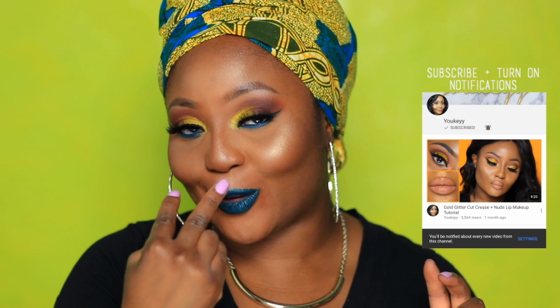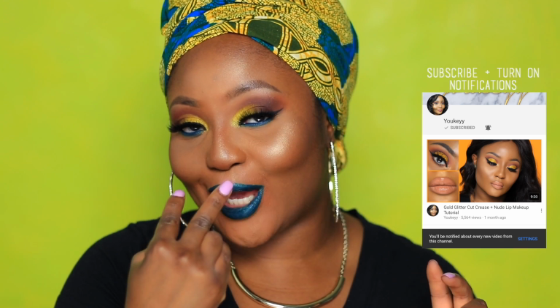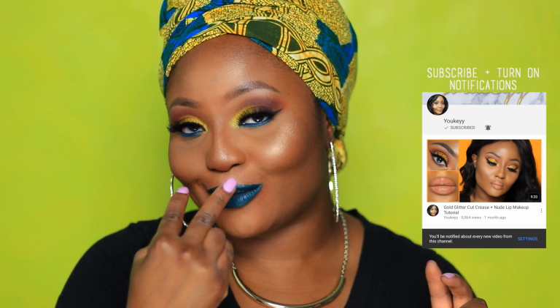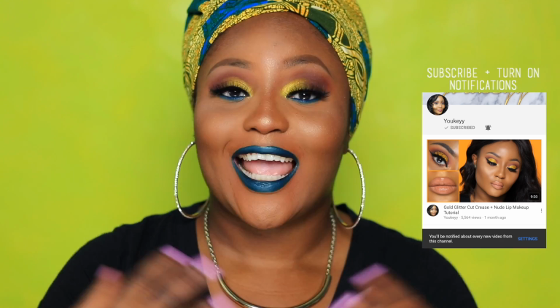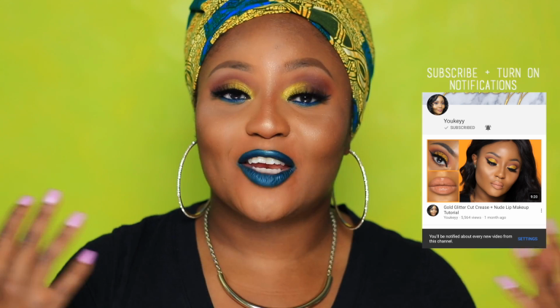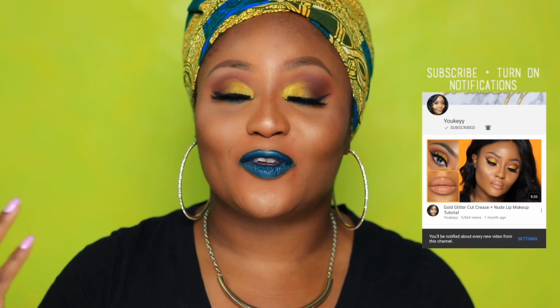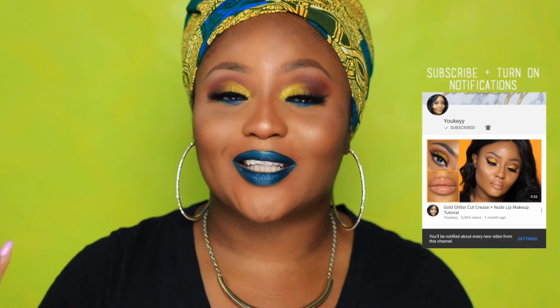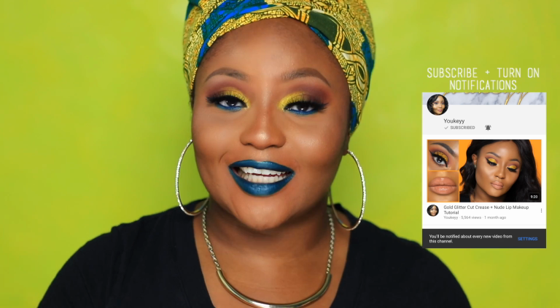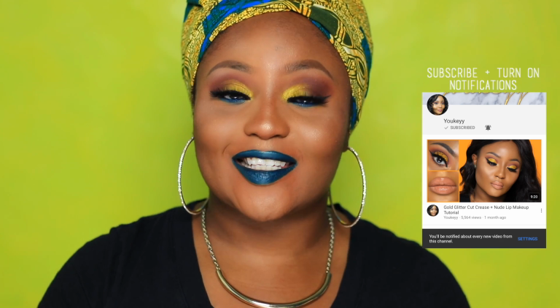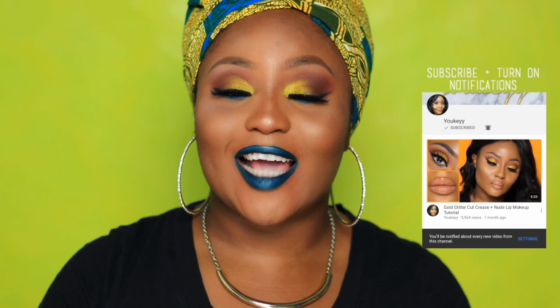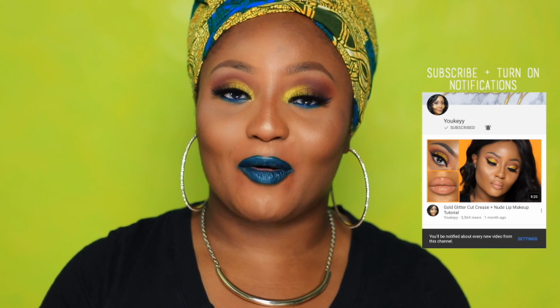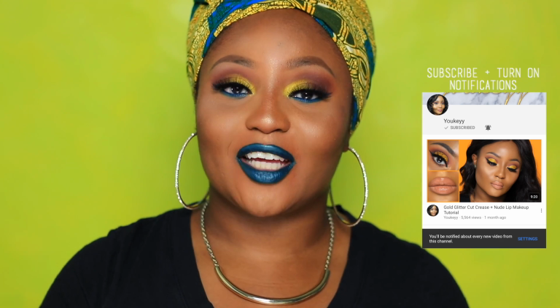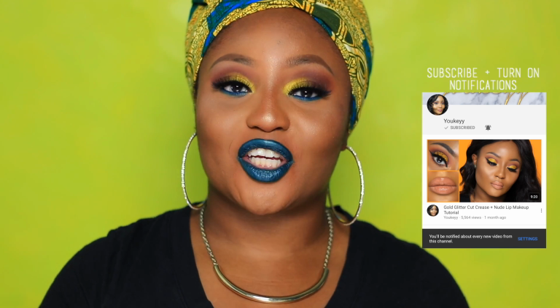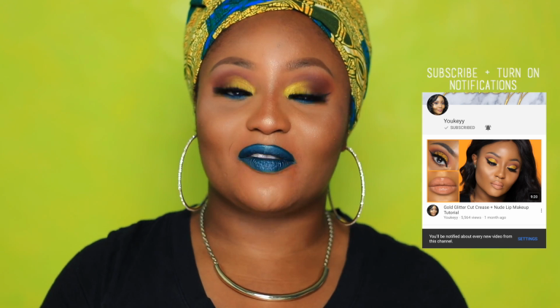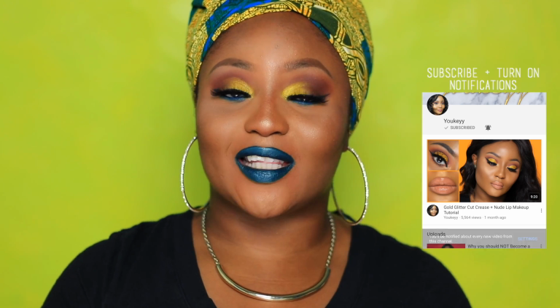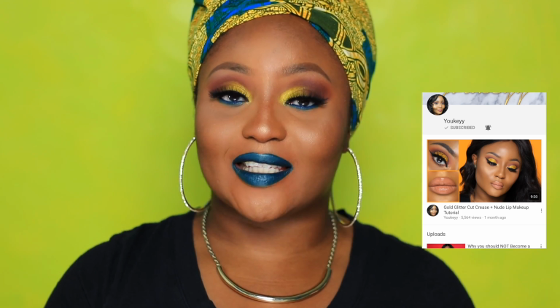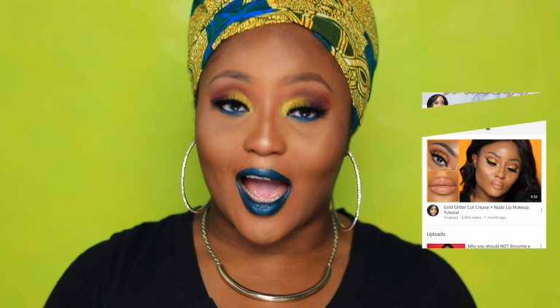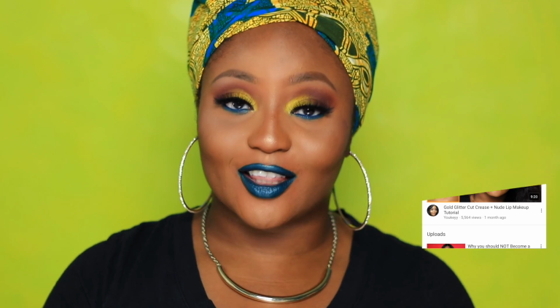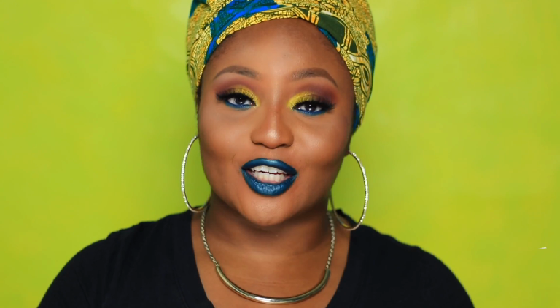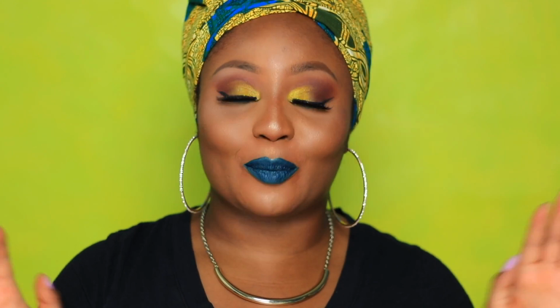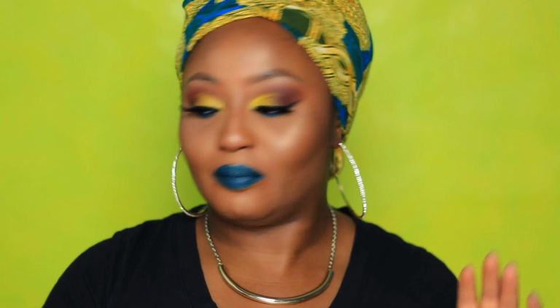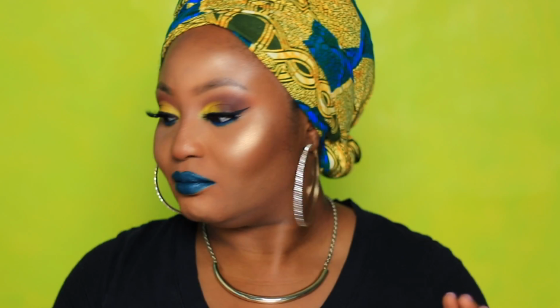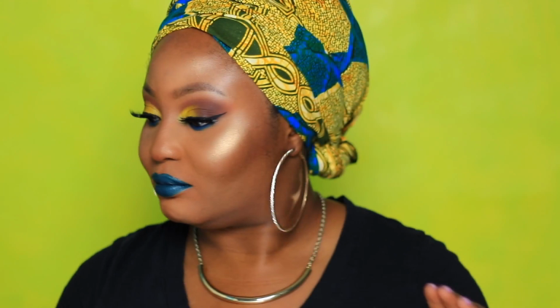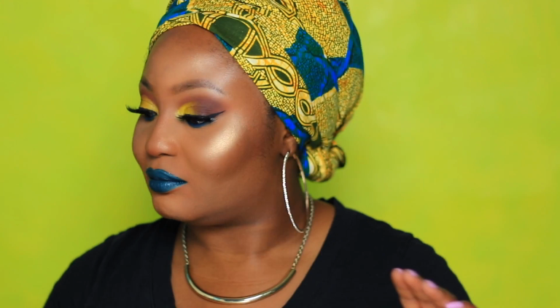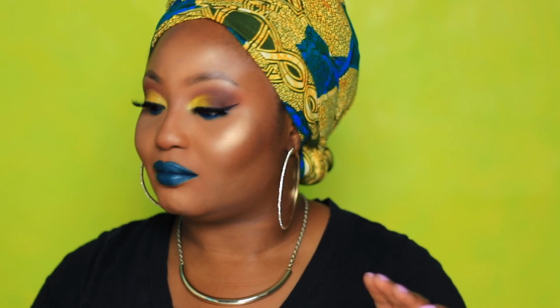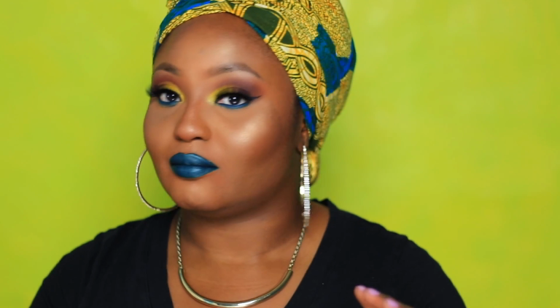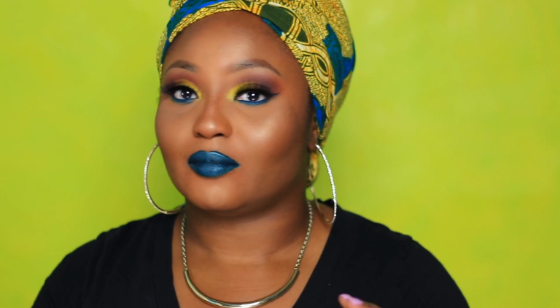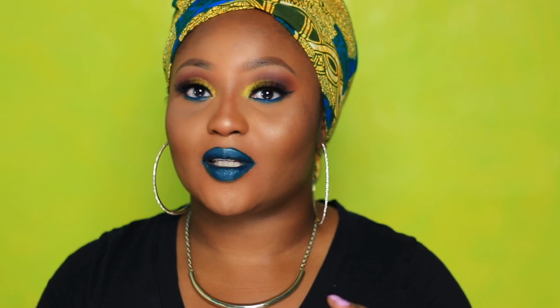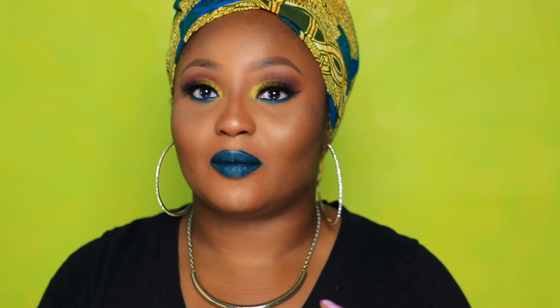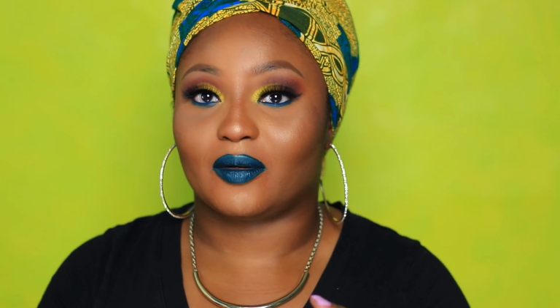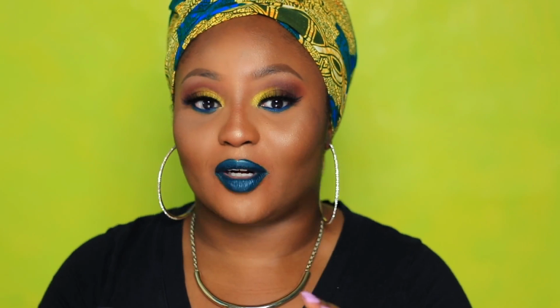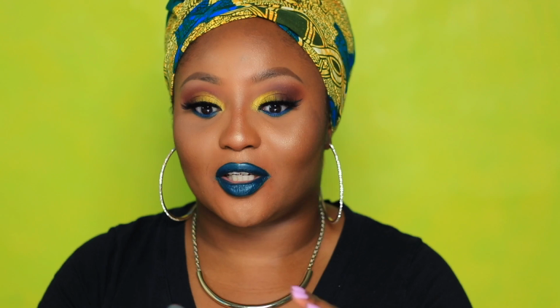And if you would like to see how I achieved this eye look, please keep on watching.